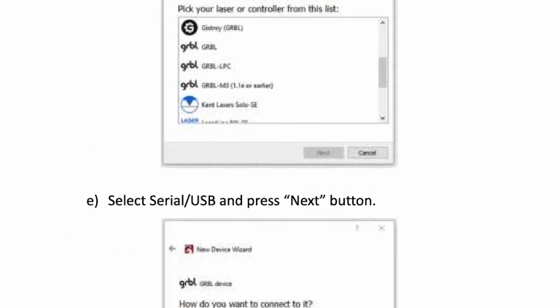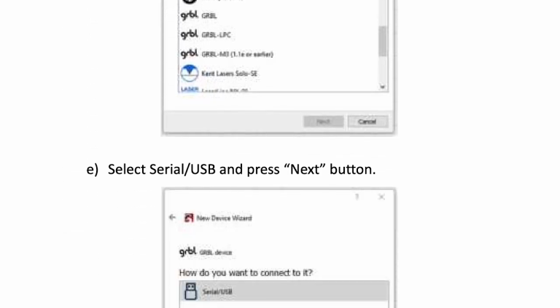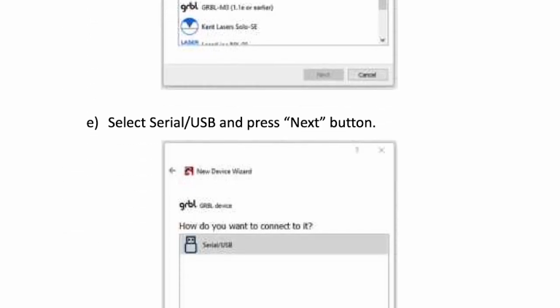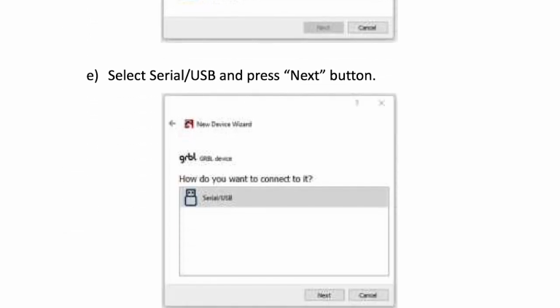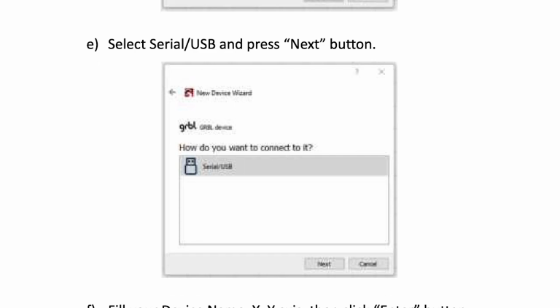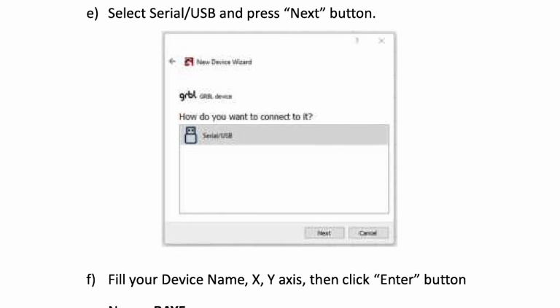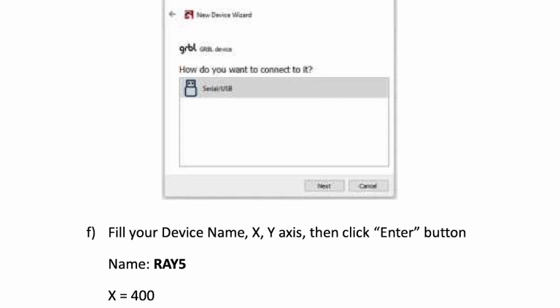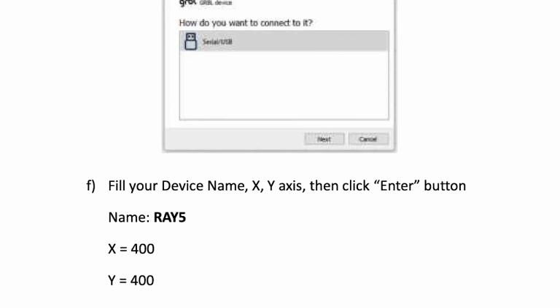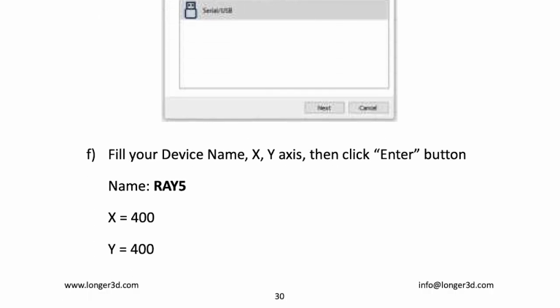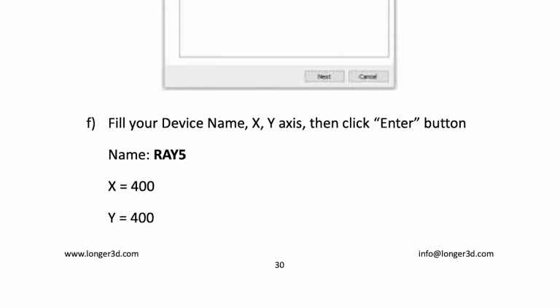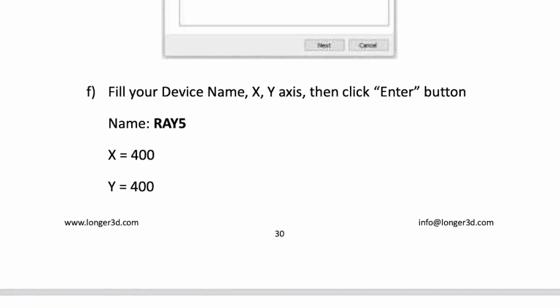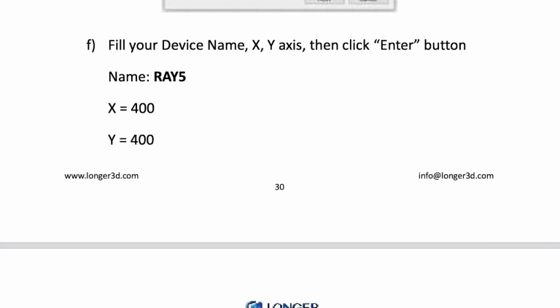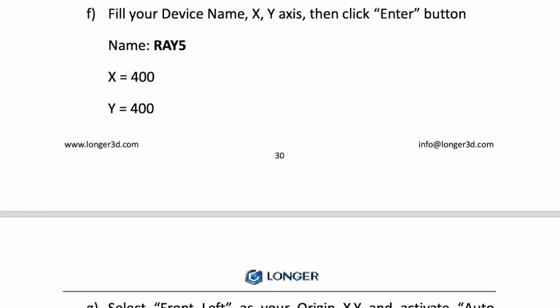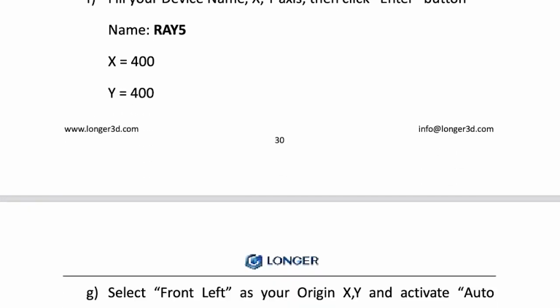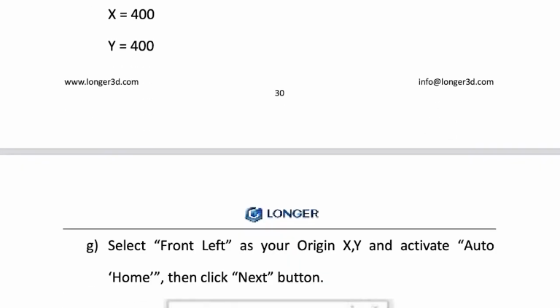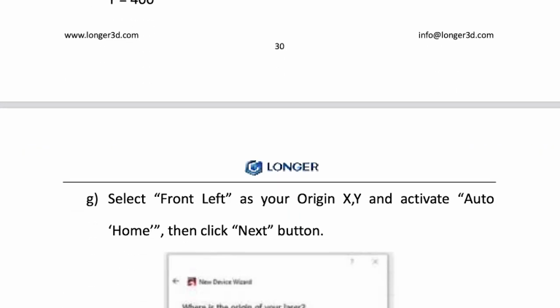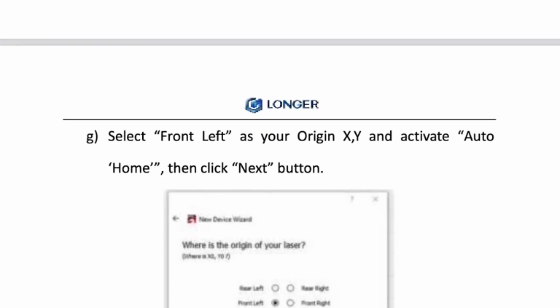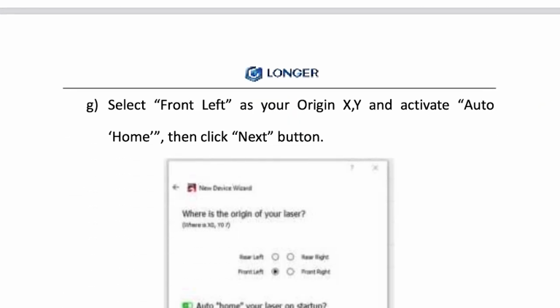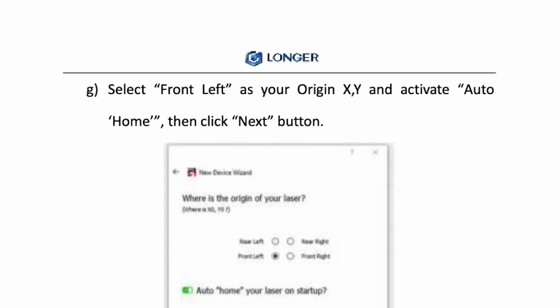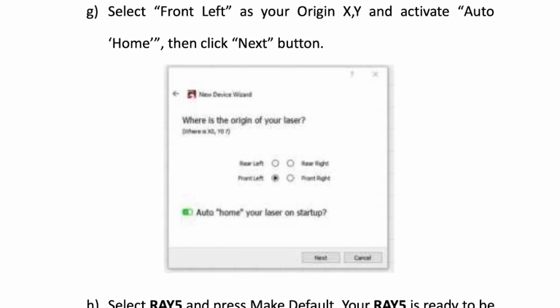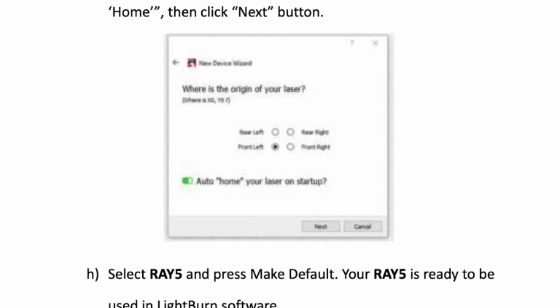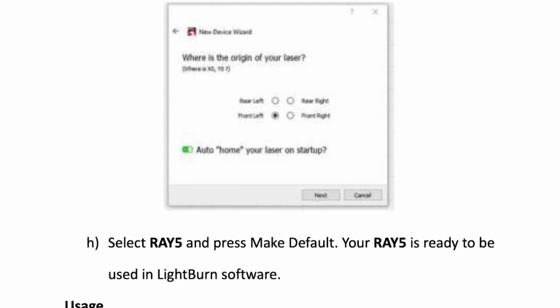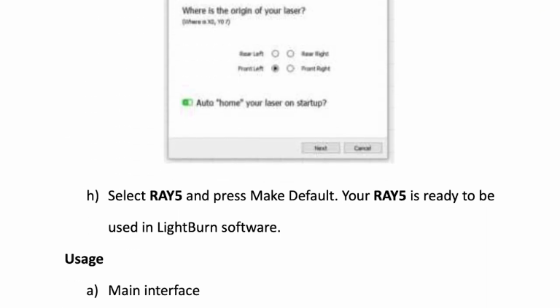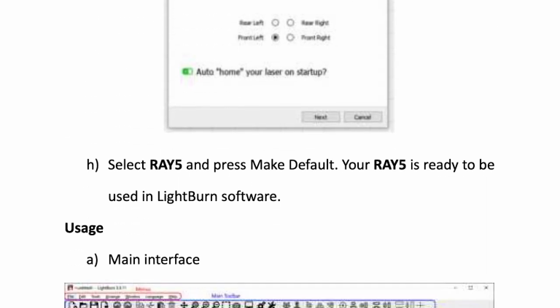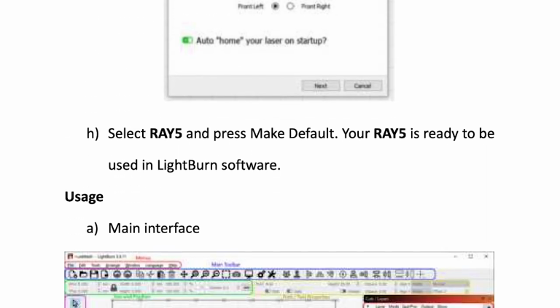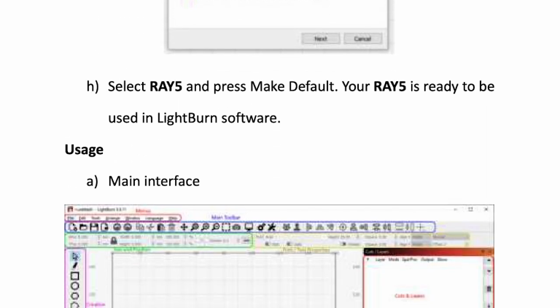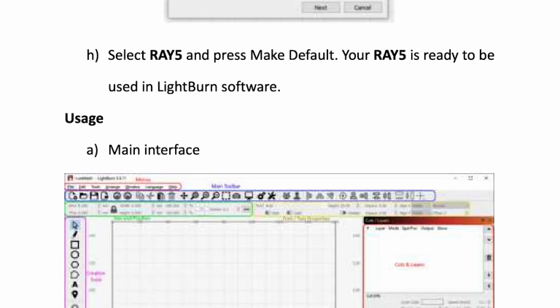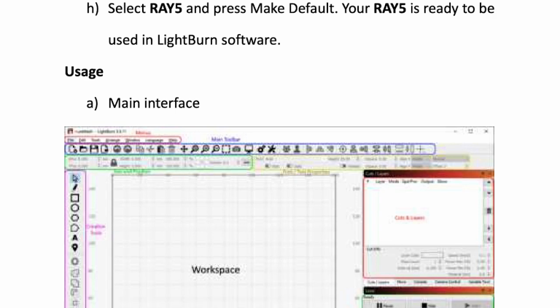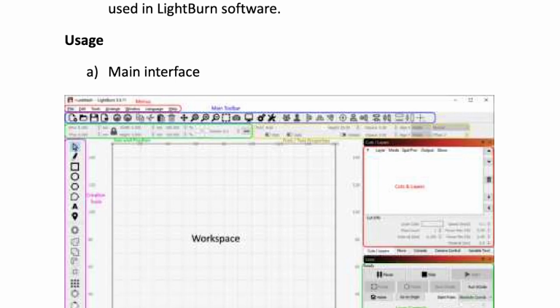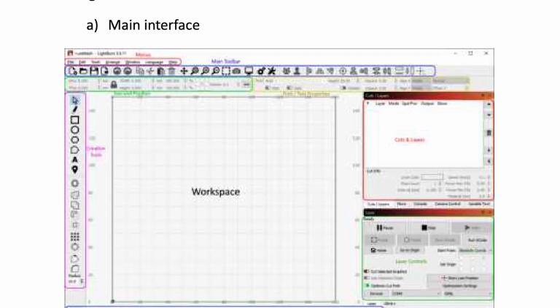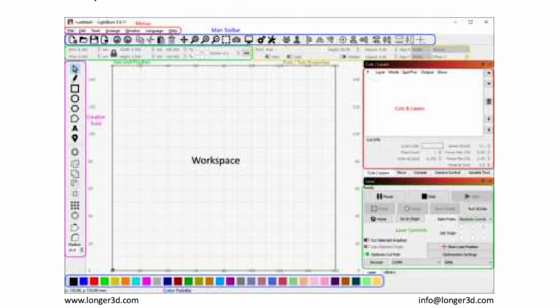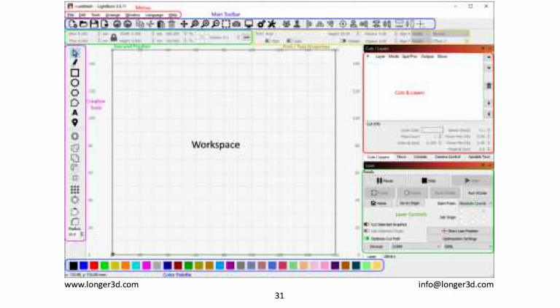Either way, Longer has a couple good walkthroughs that will show you how to get the software installed on your computer and your machine set up and running properly.